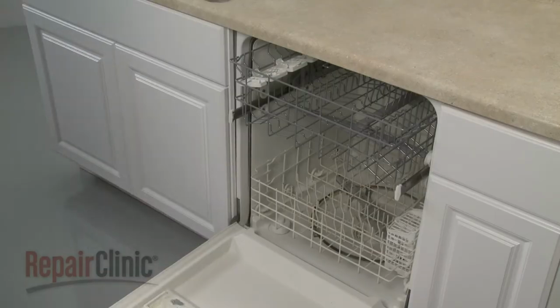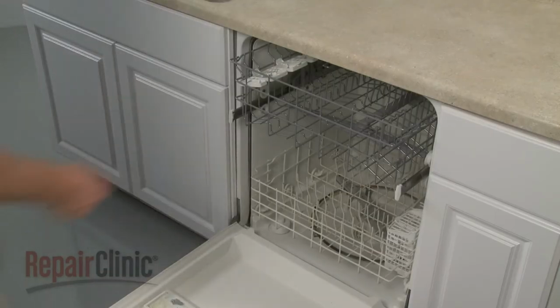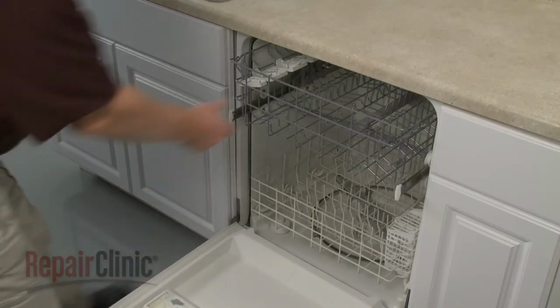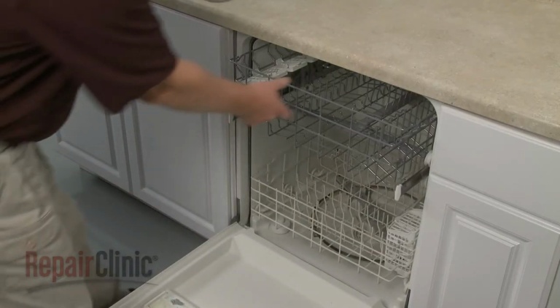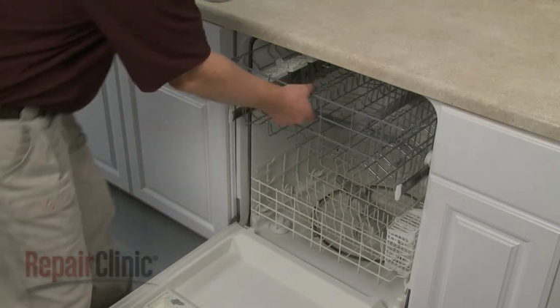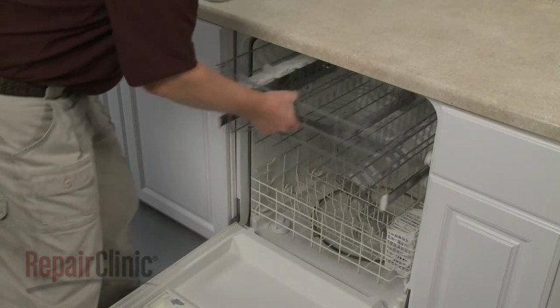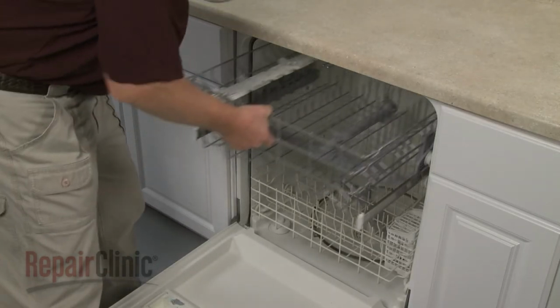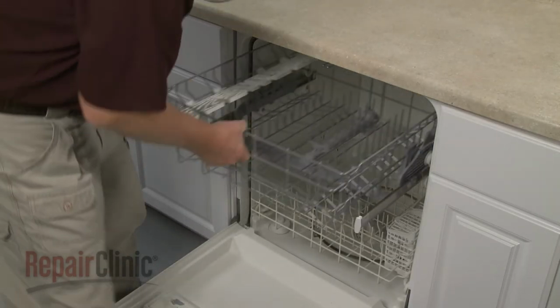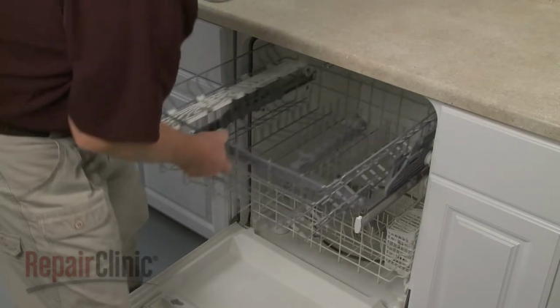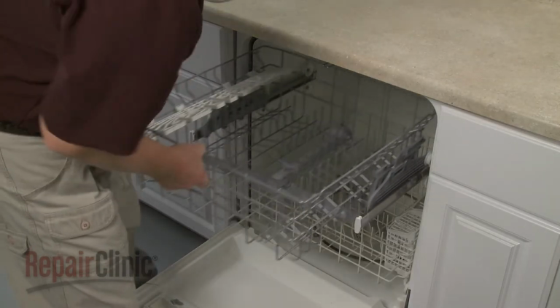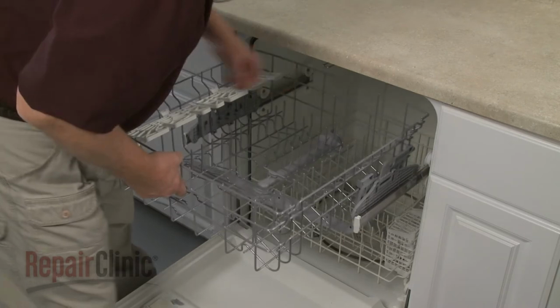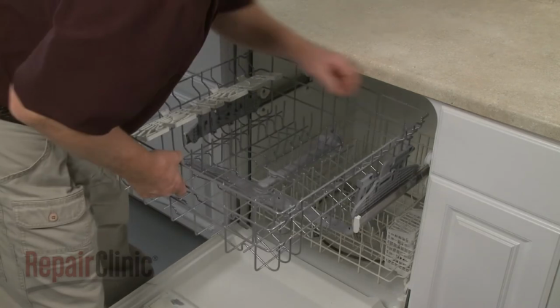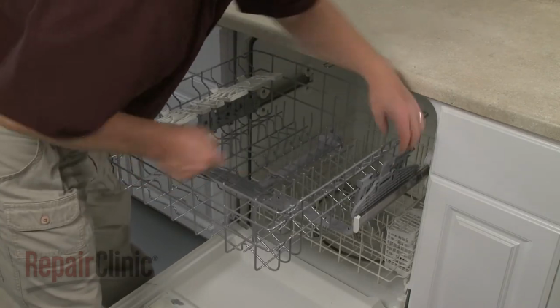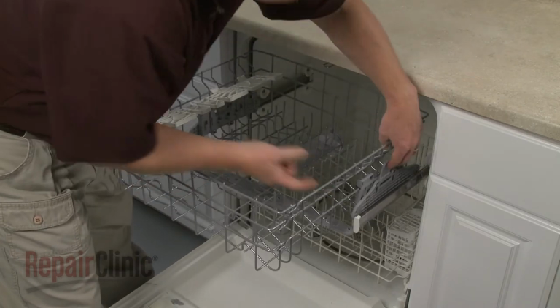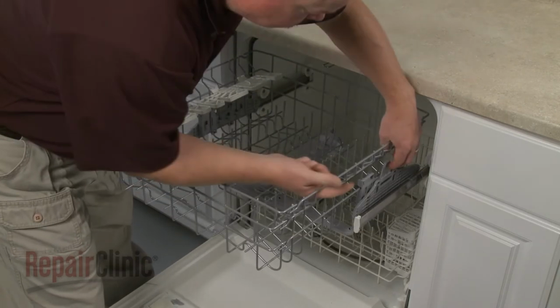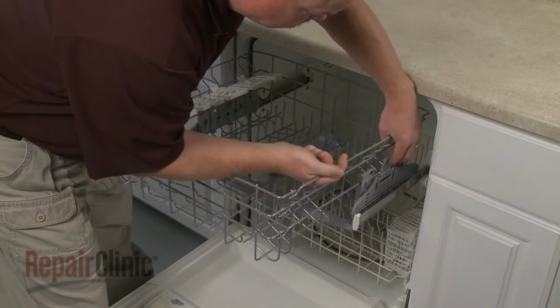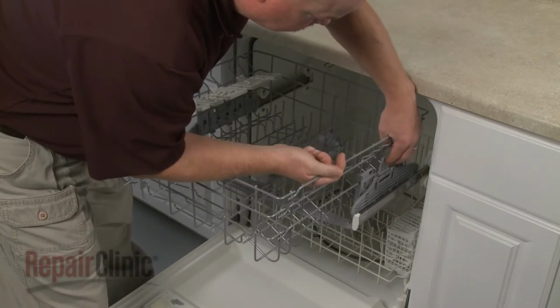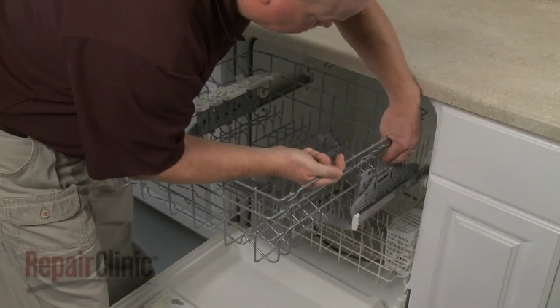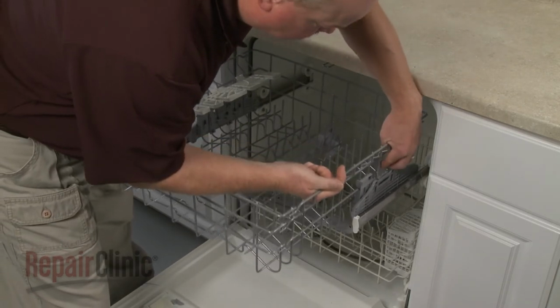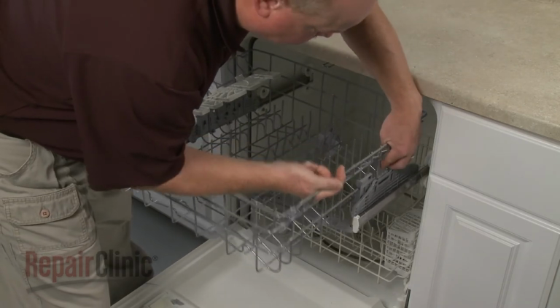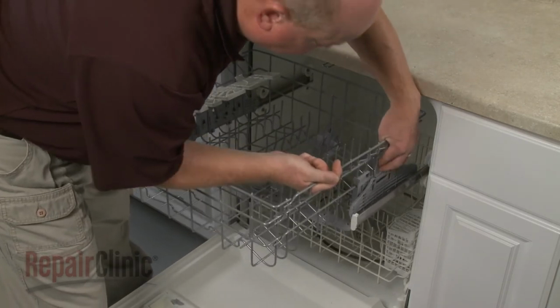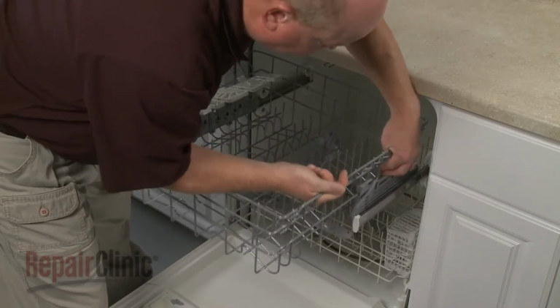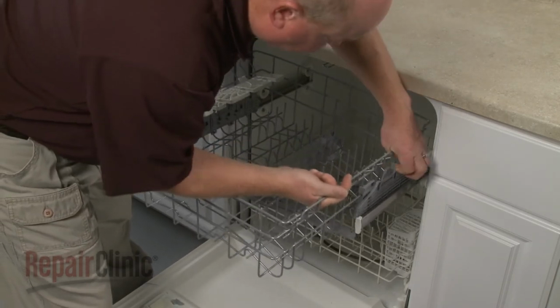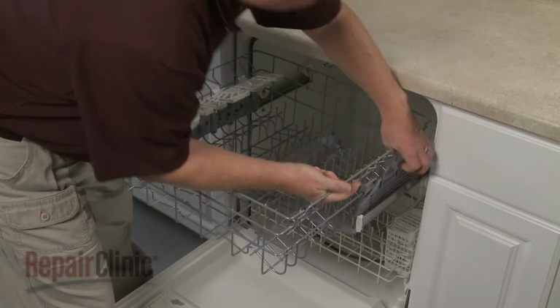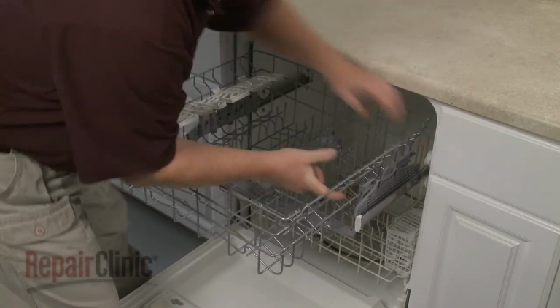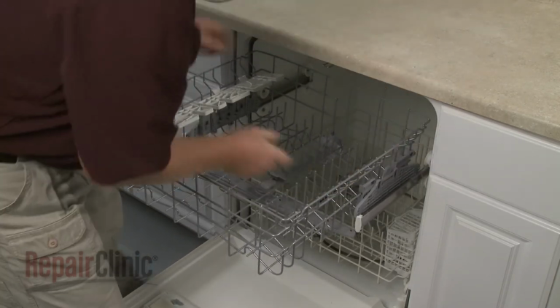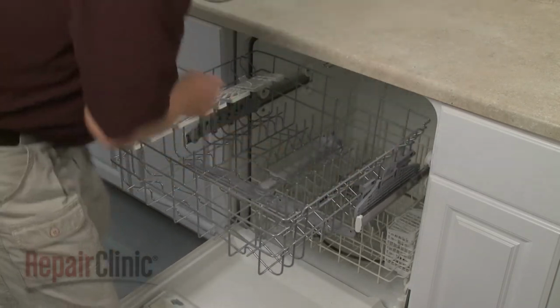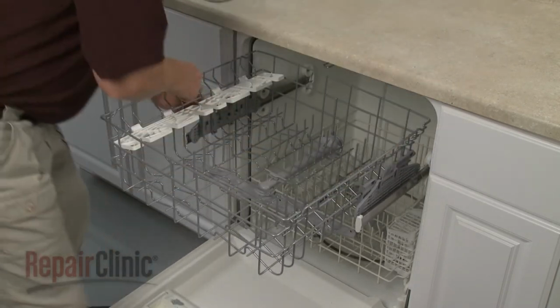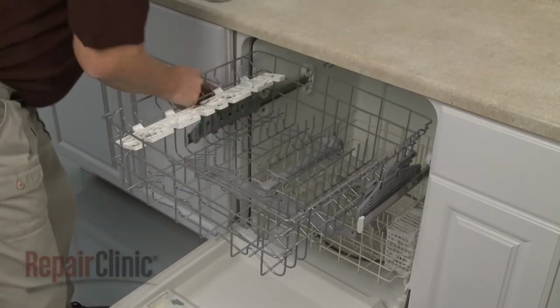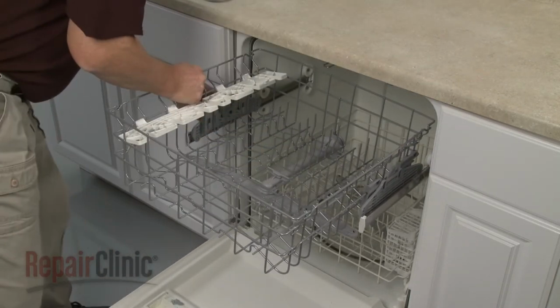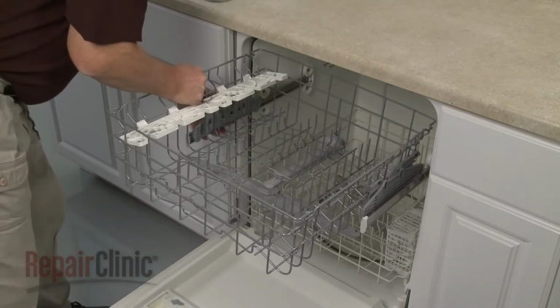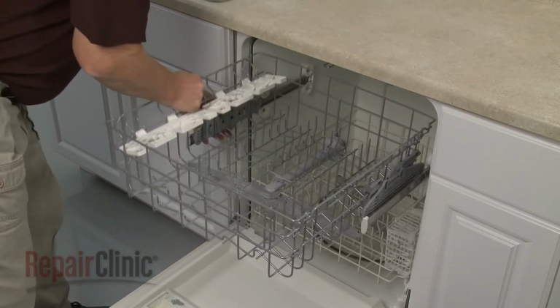Keep in mind, you can change the height of the dish rack by releasing the retaining tabs on the two roller assemblies to adjust them.